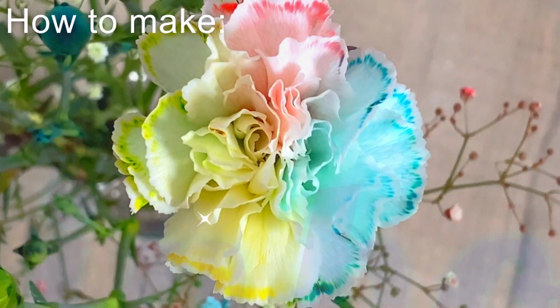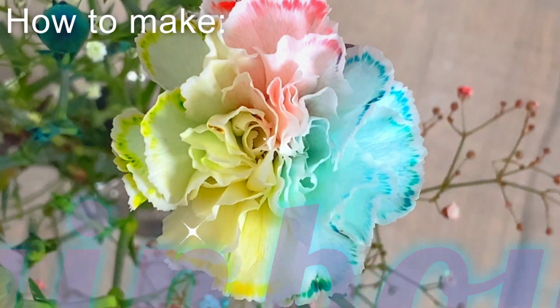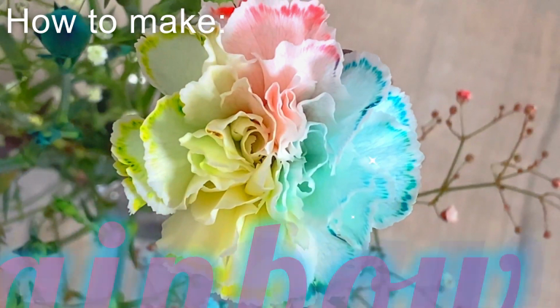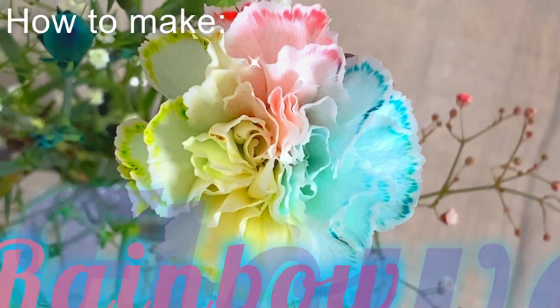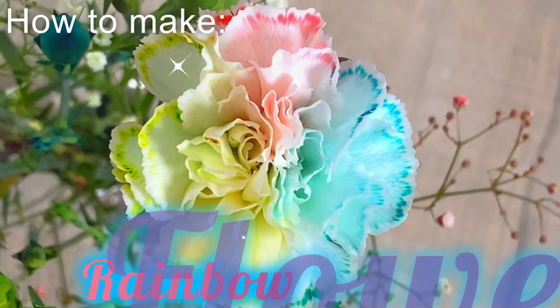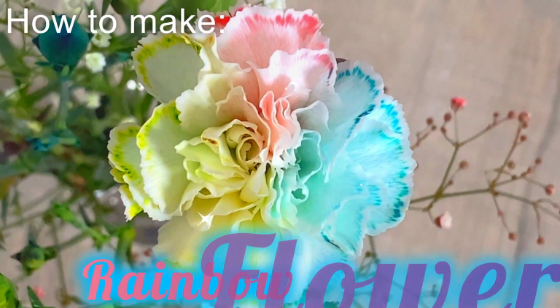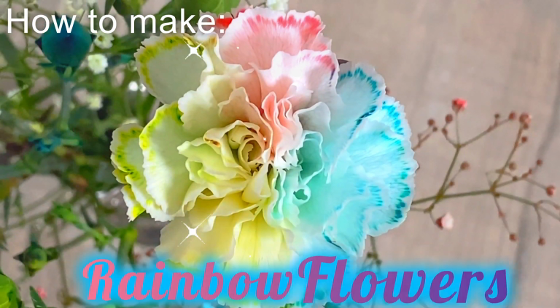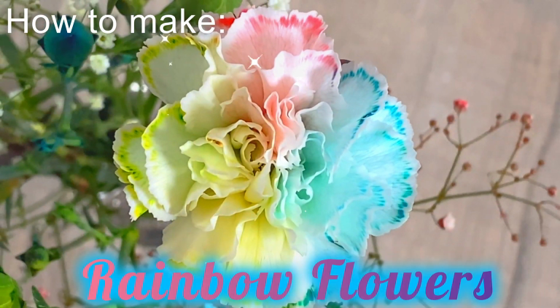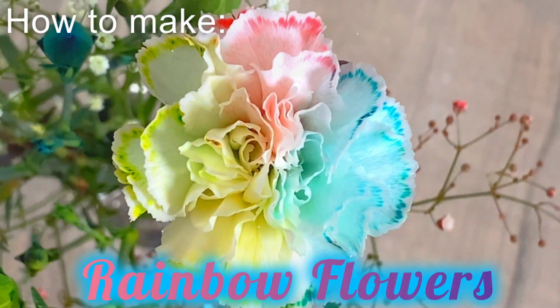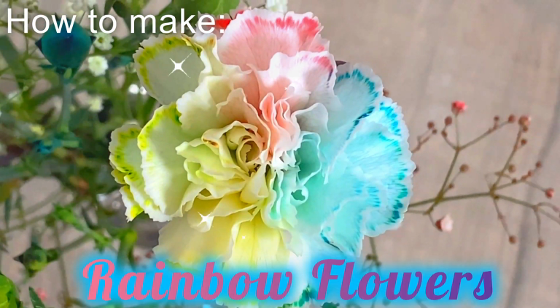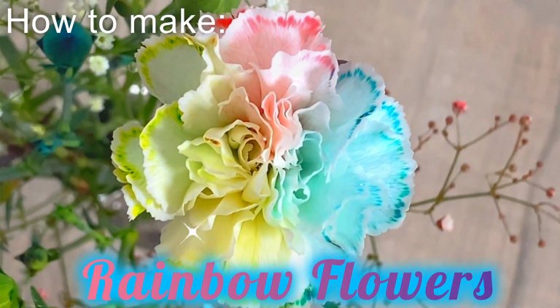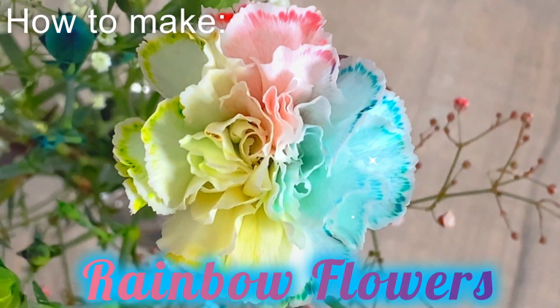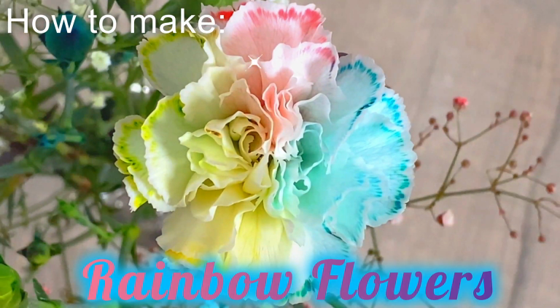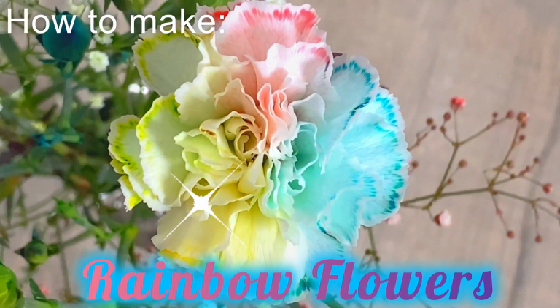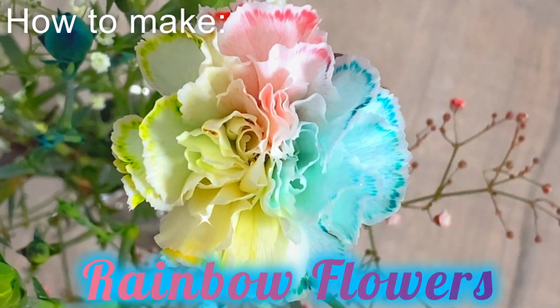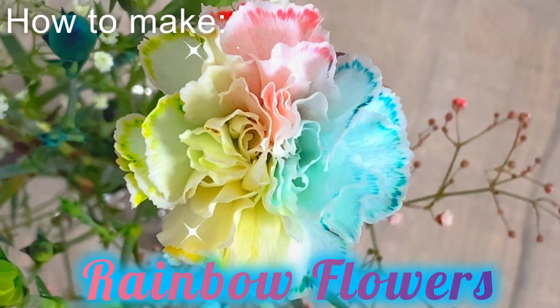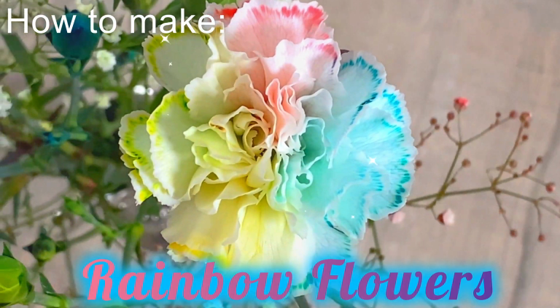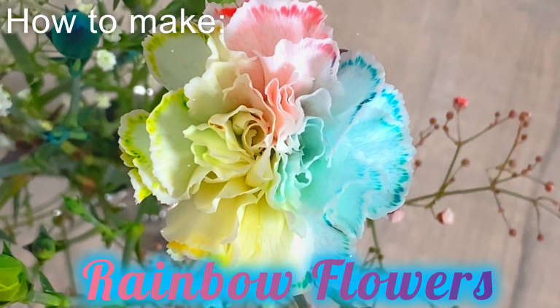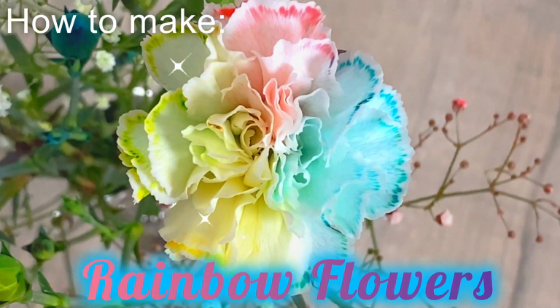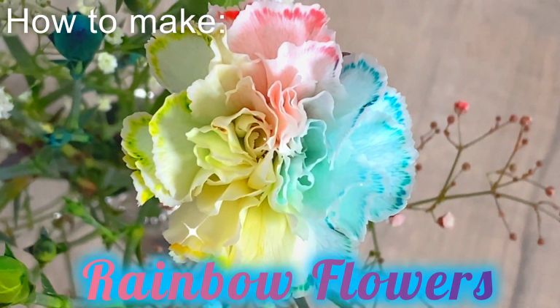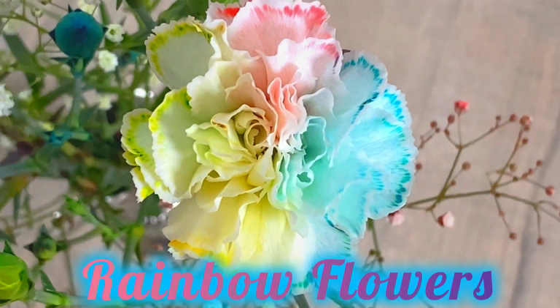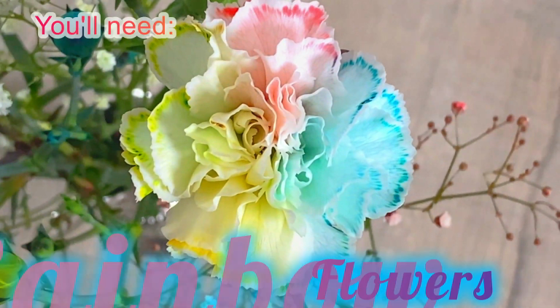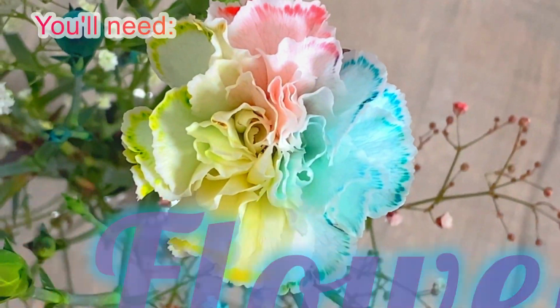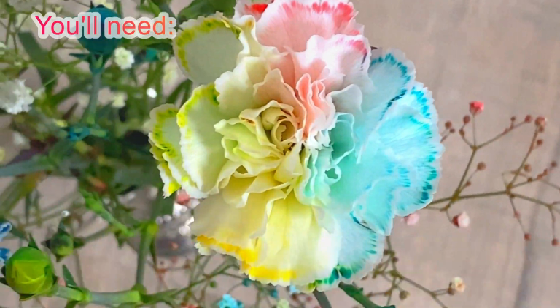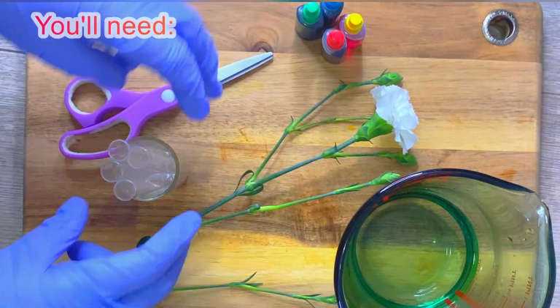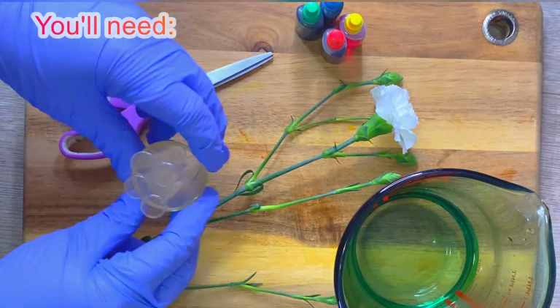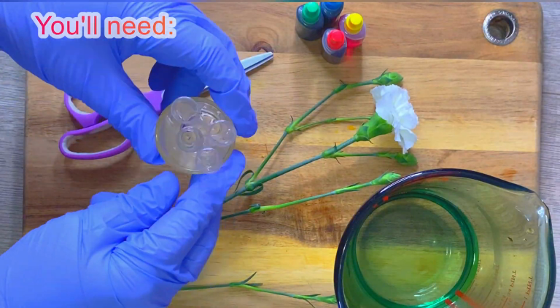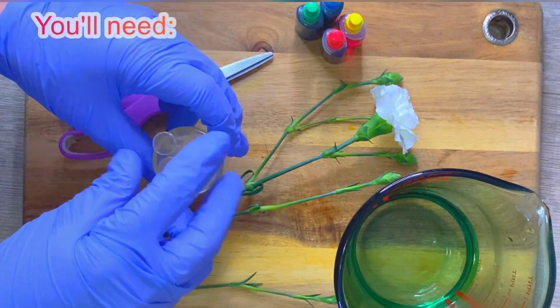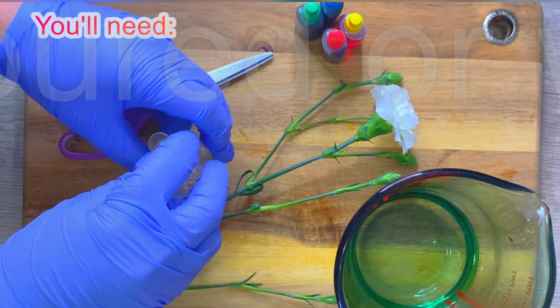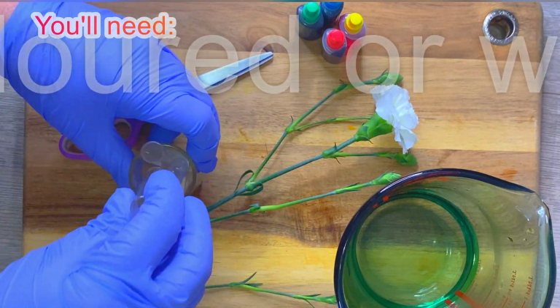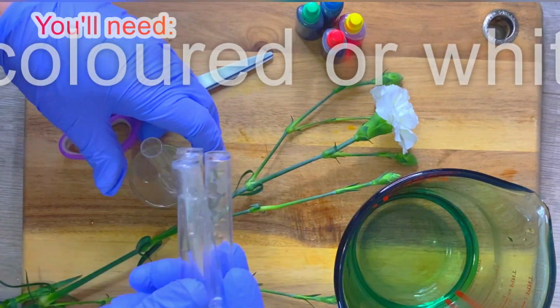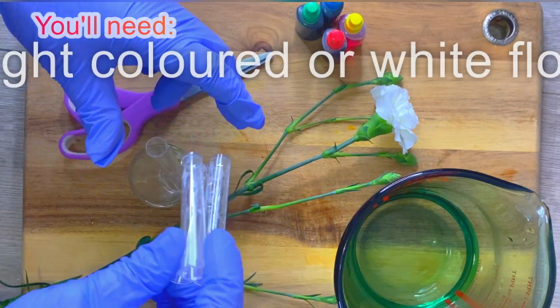Hi, I'm Shelby. Today I'm going to show you how to make these rainbow flowers.